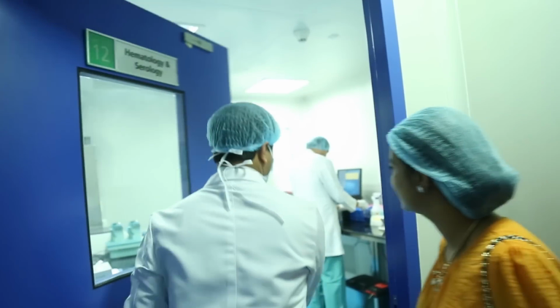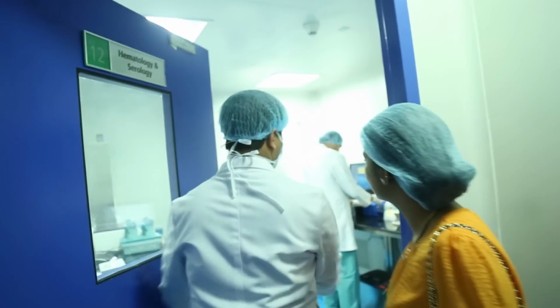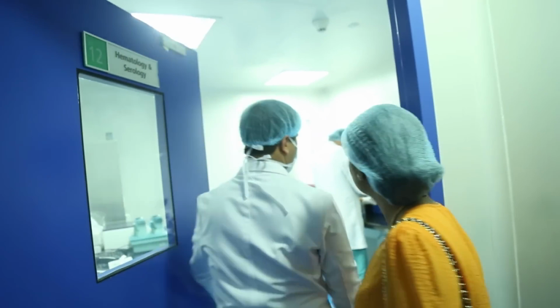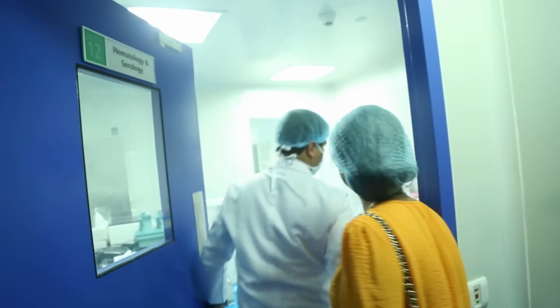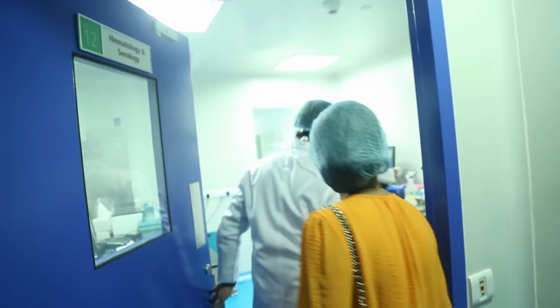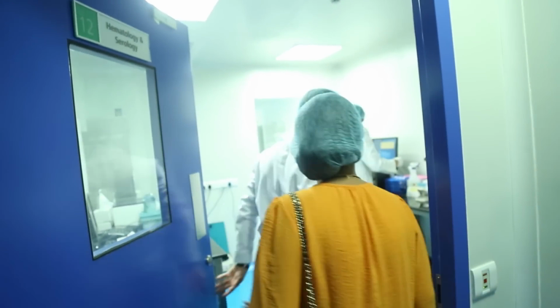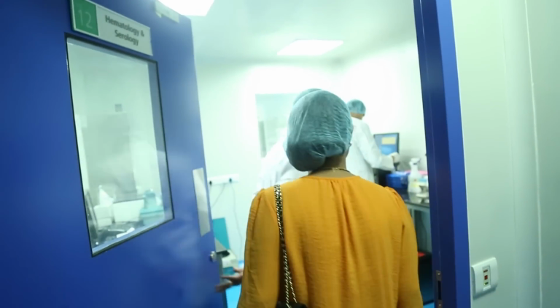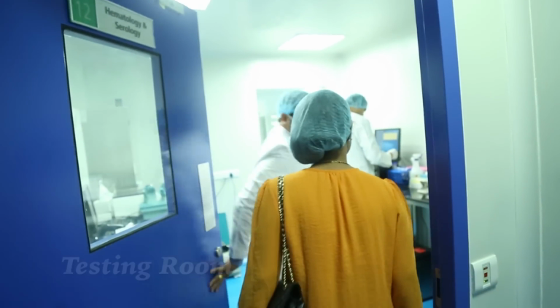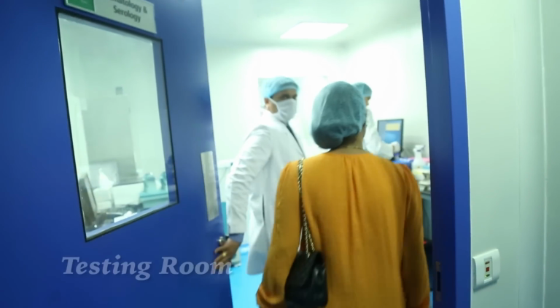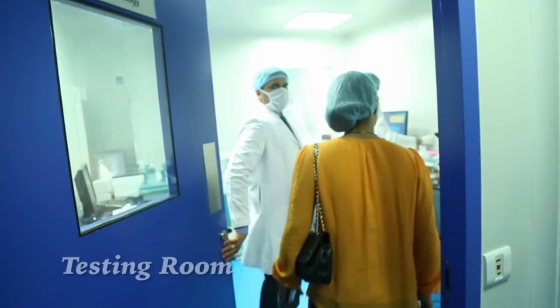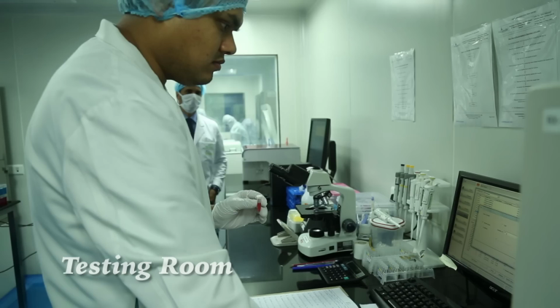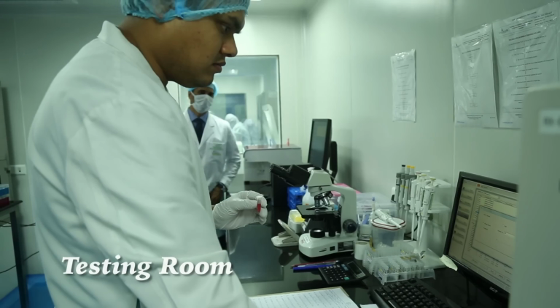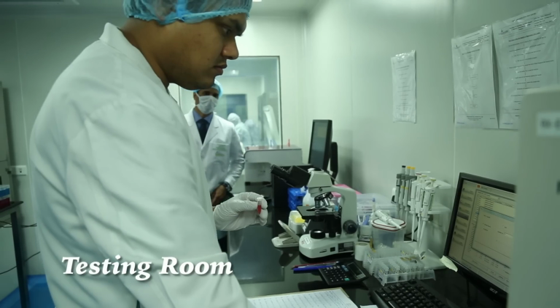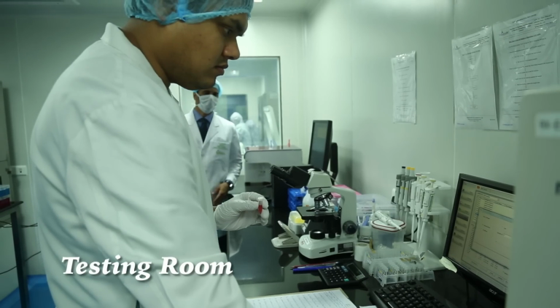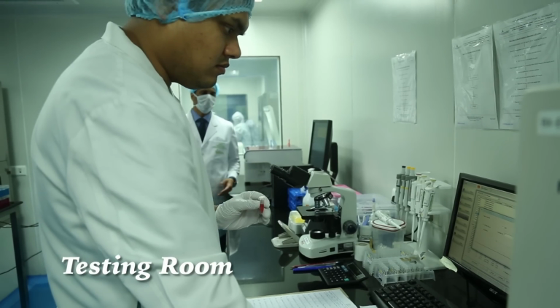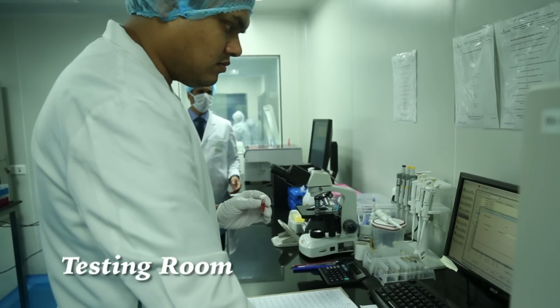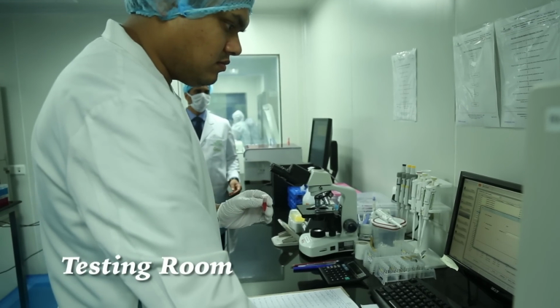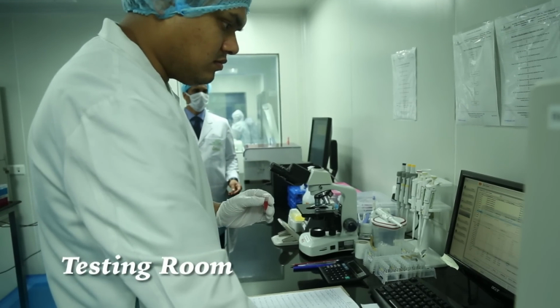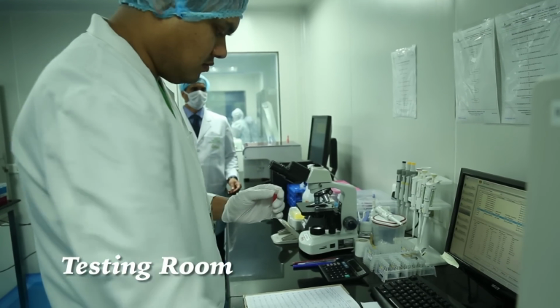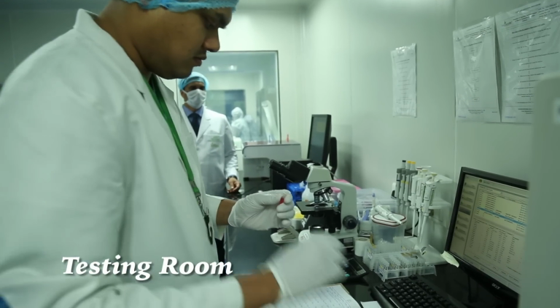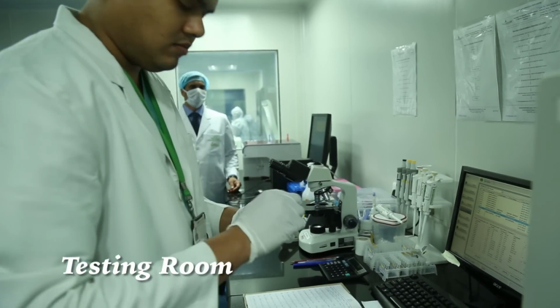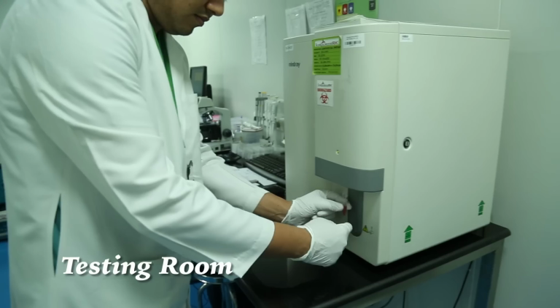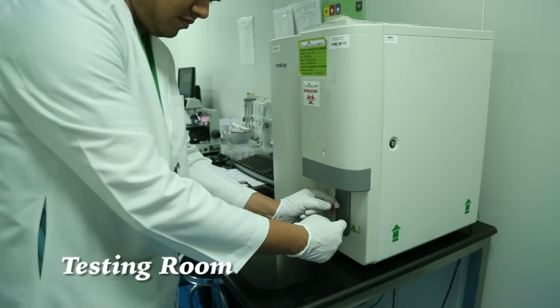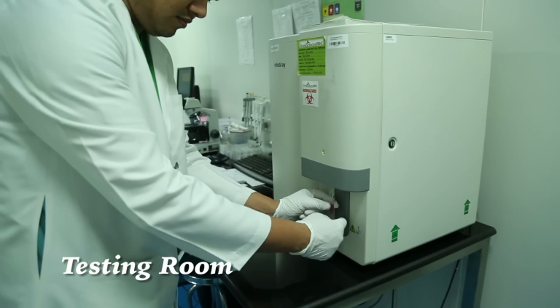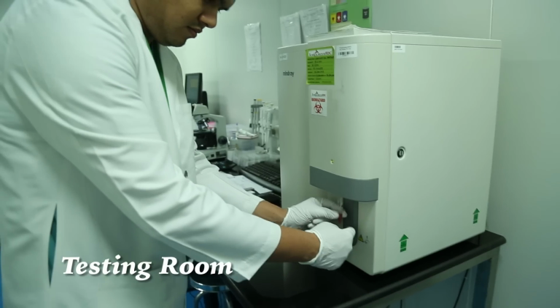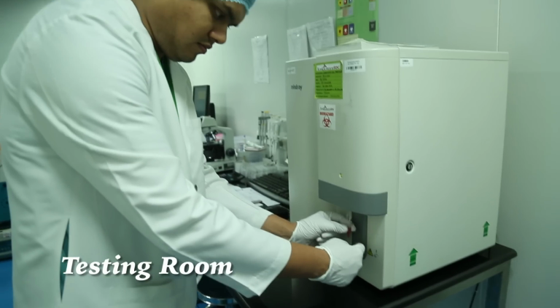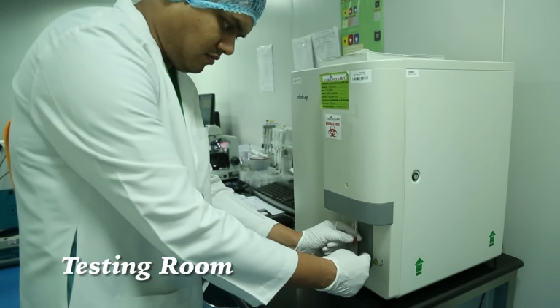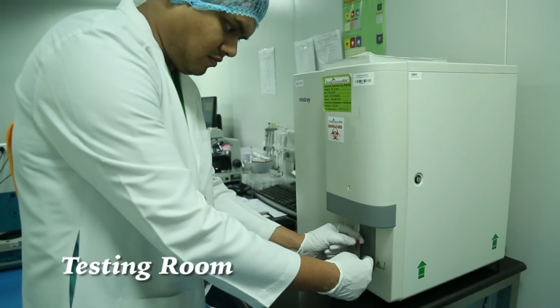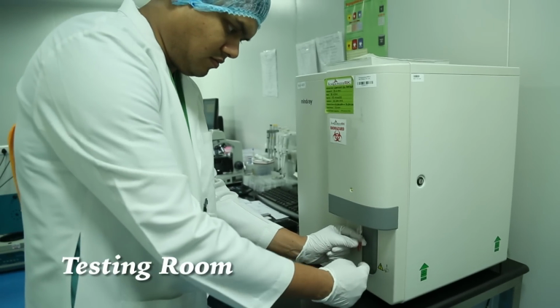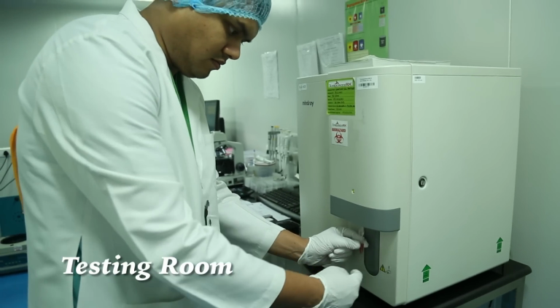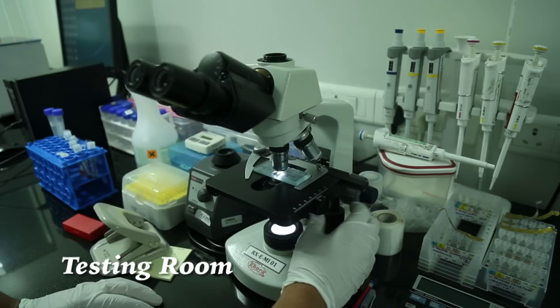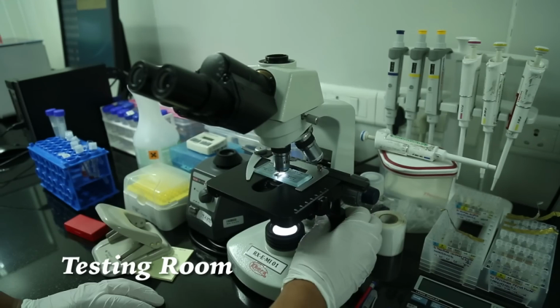After processing the sample, we send a small aliquot for testing of cellularity and viability.